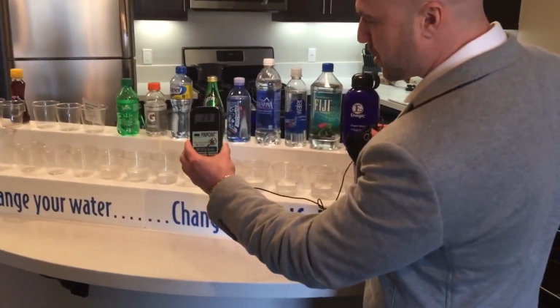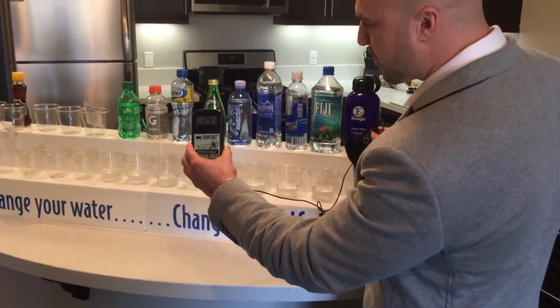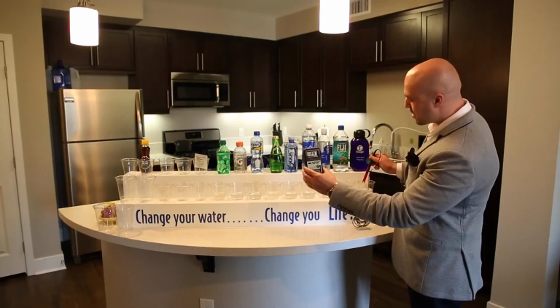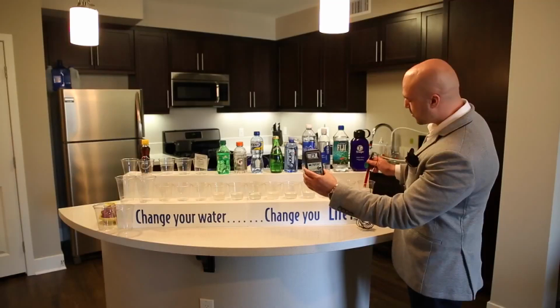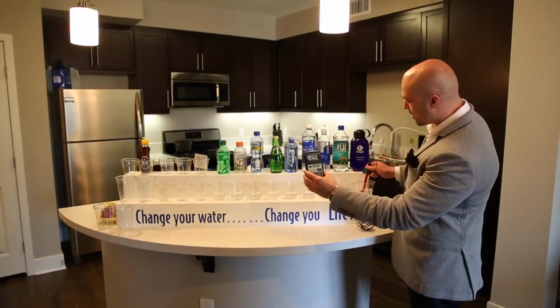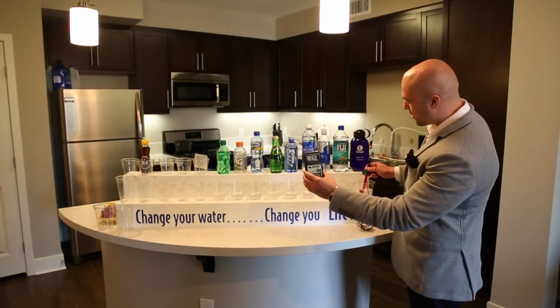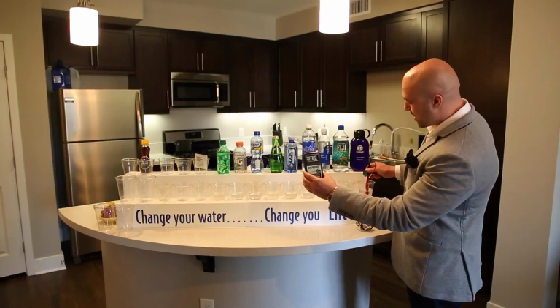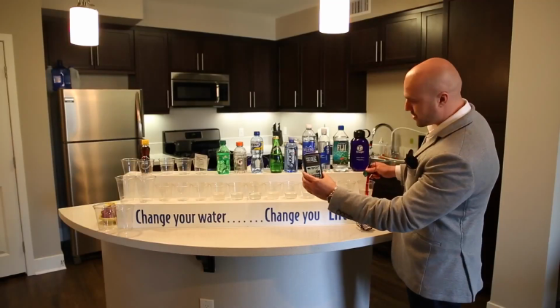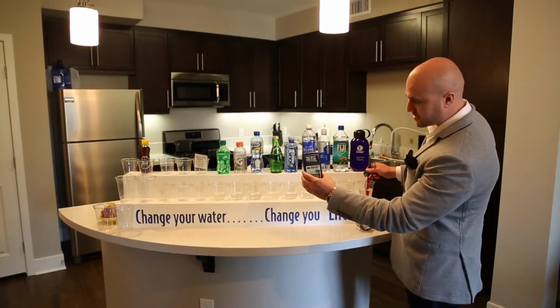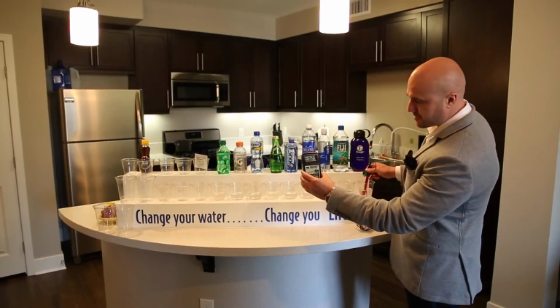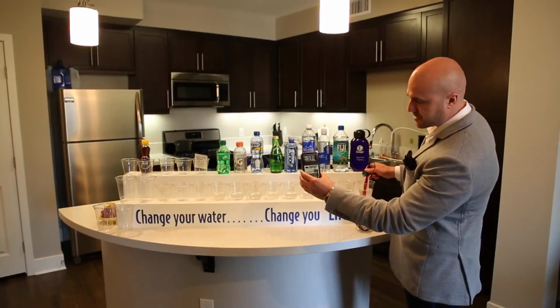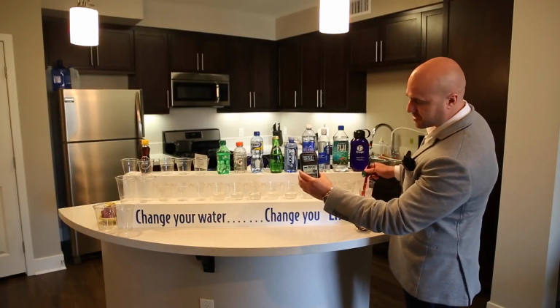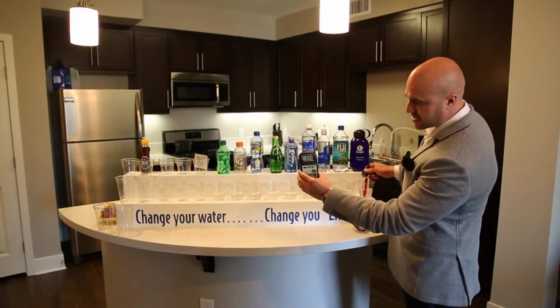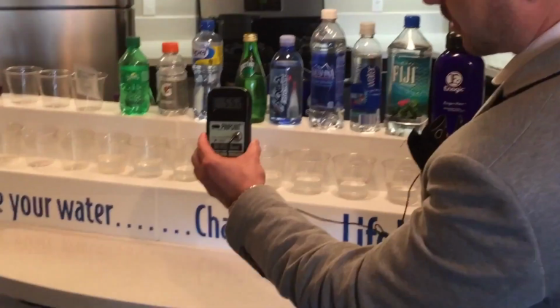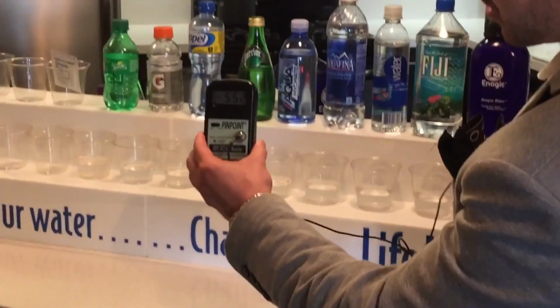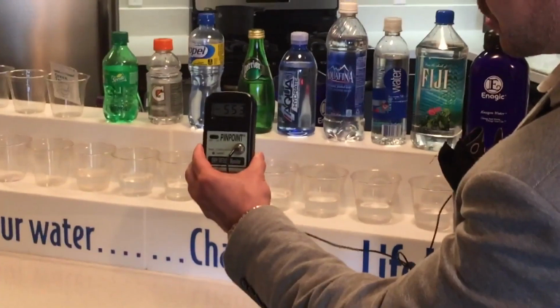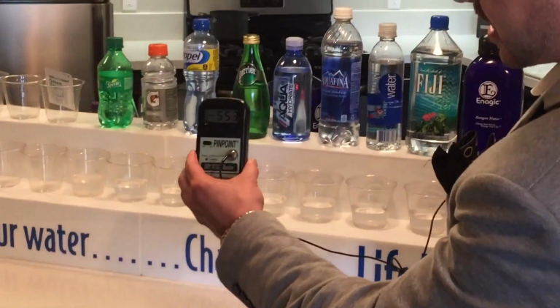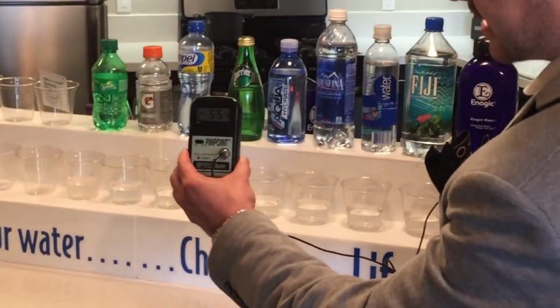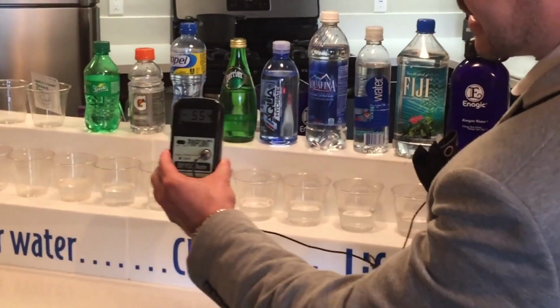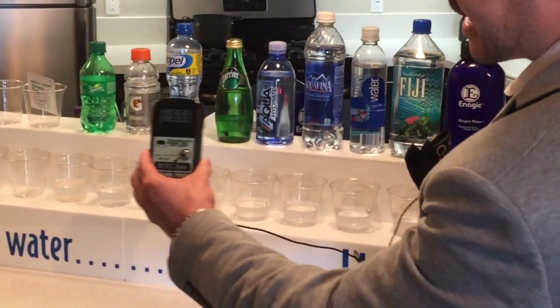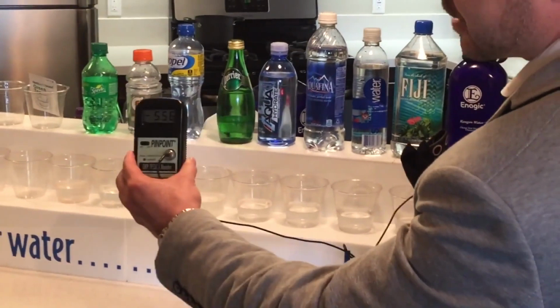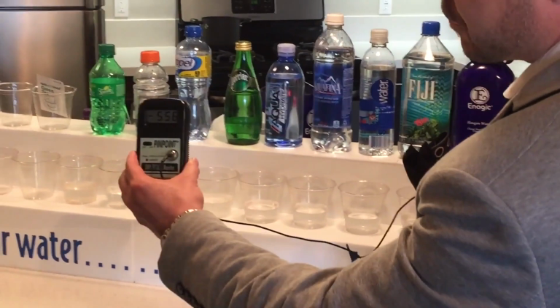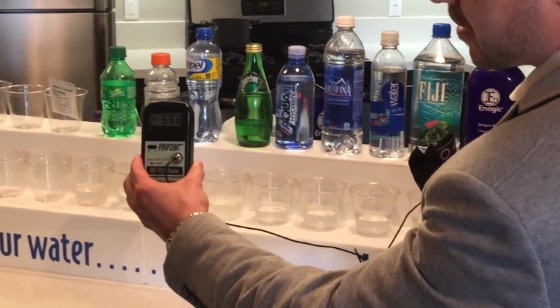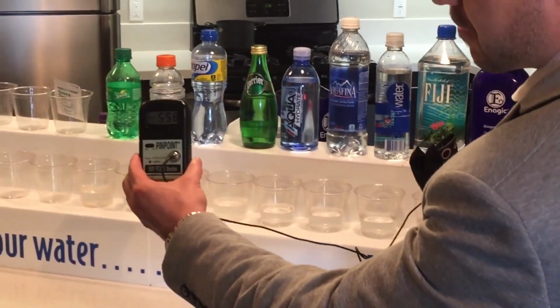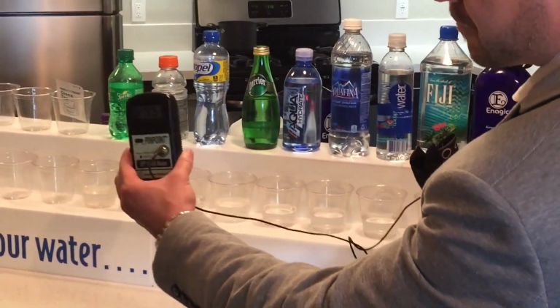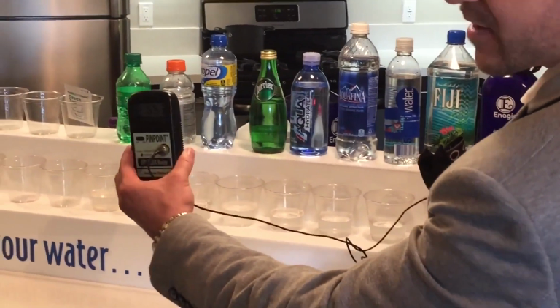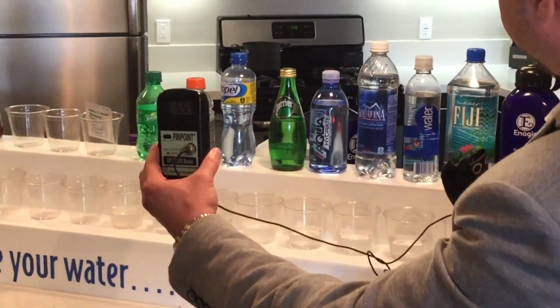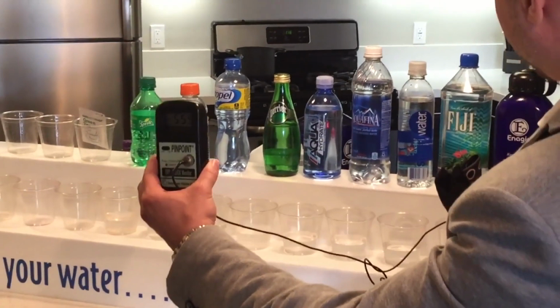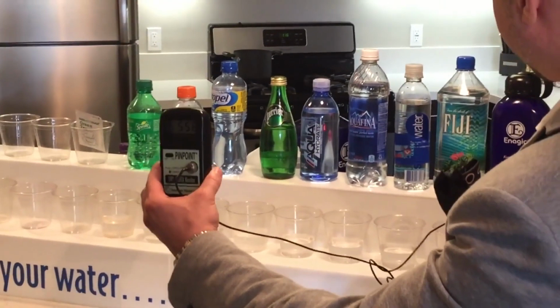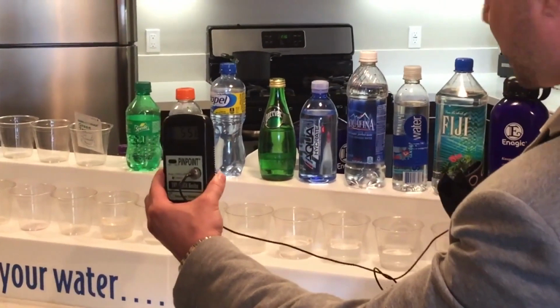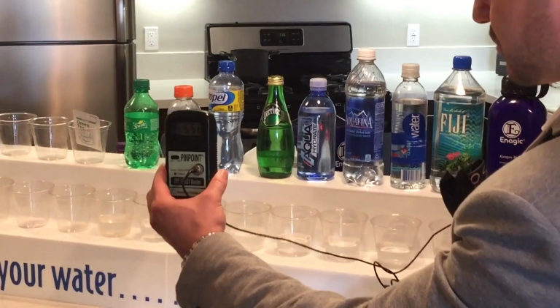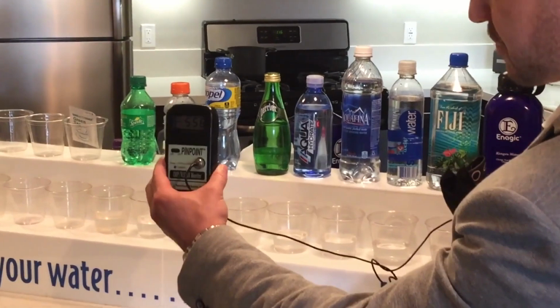Here we have Kangen water. As you see, I place the meter in Kangen water and it's reading negative 550.